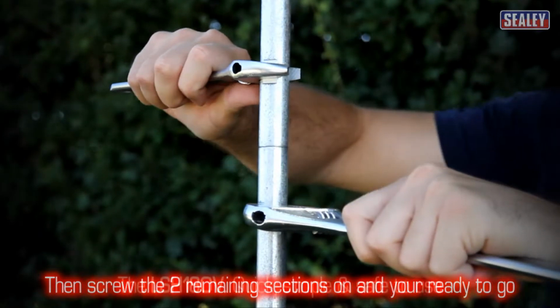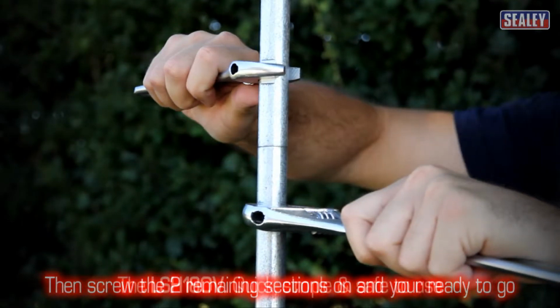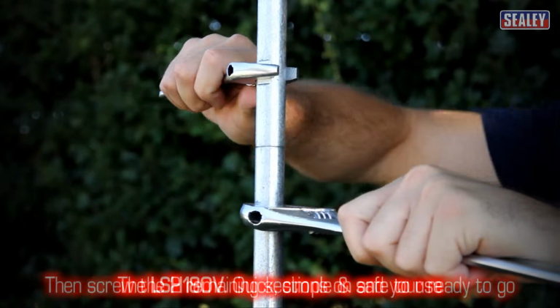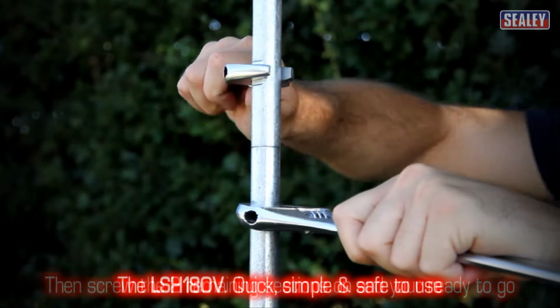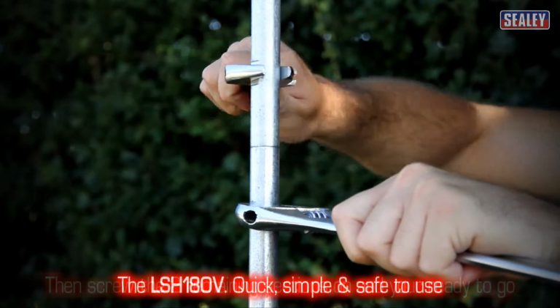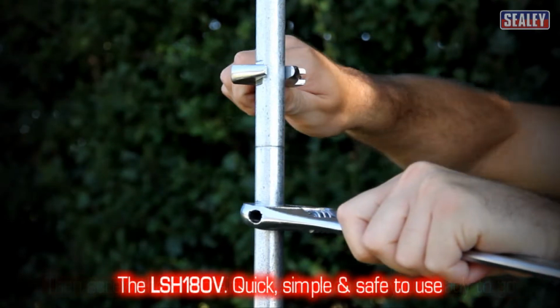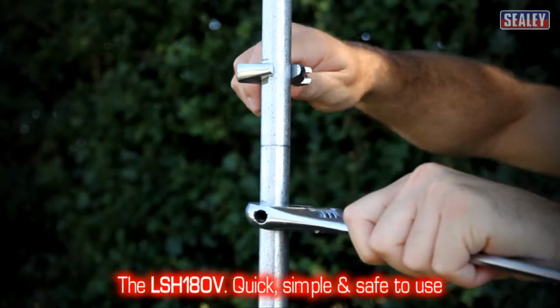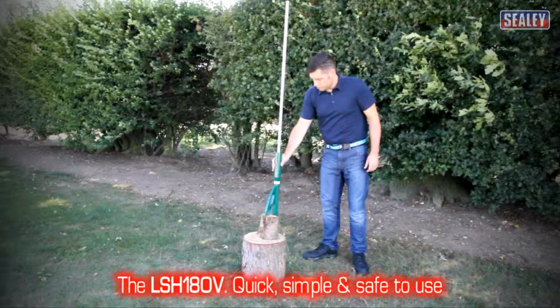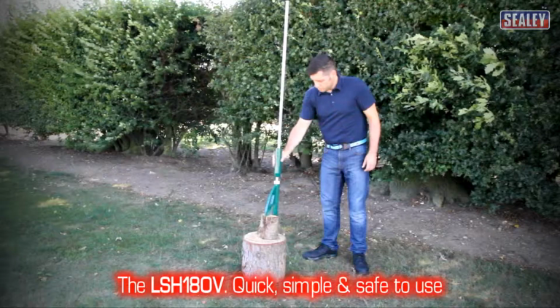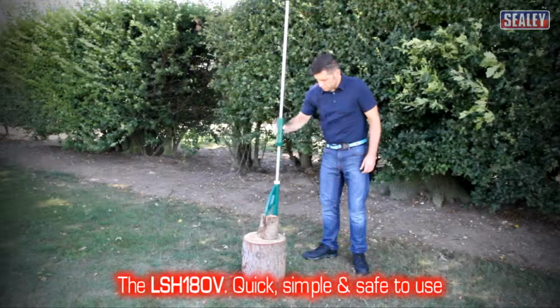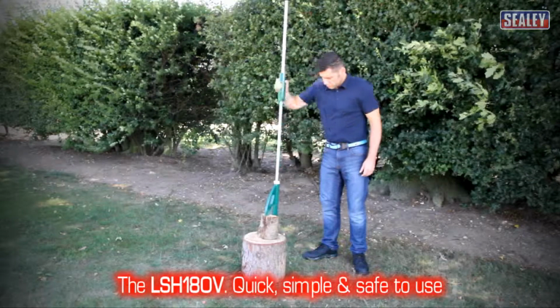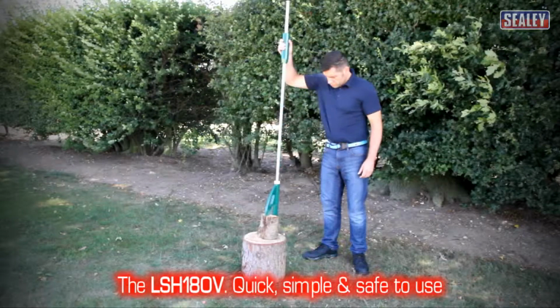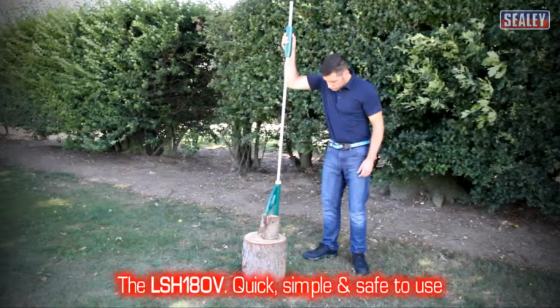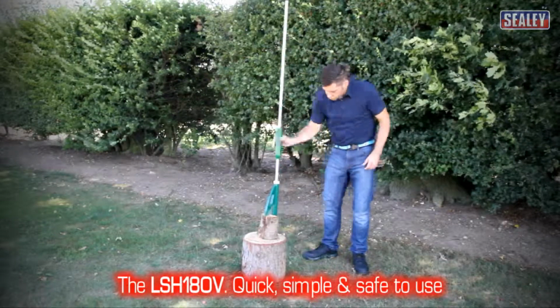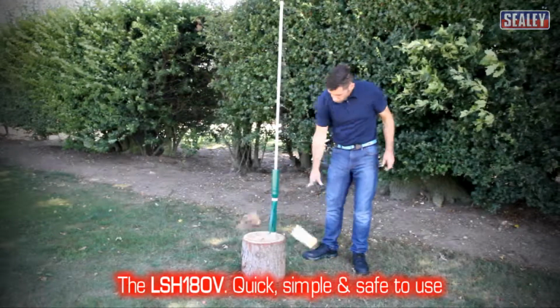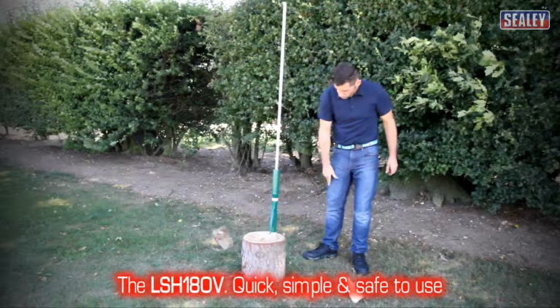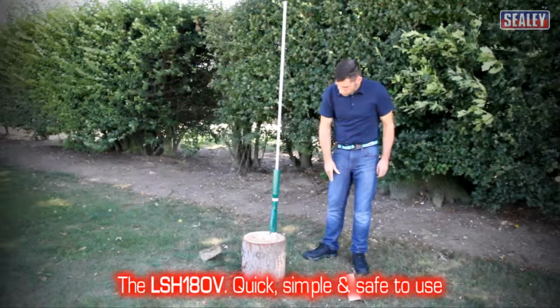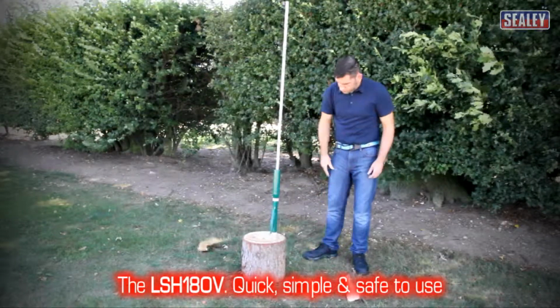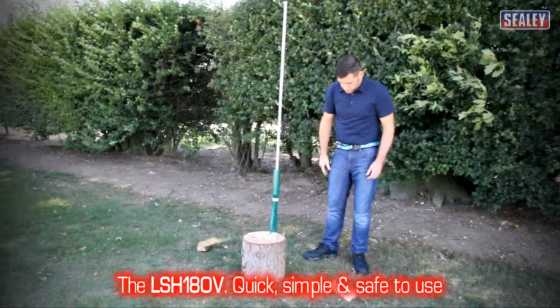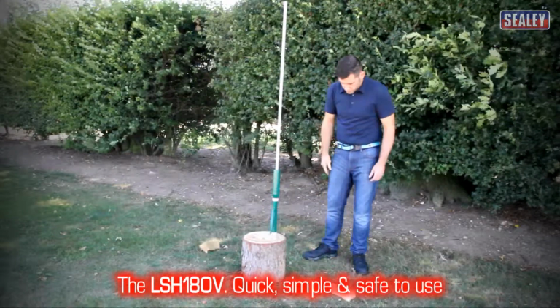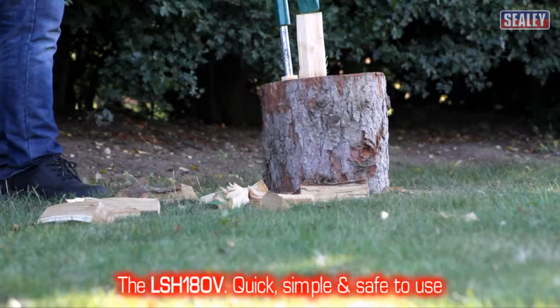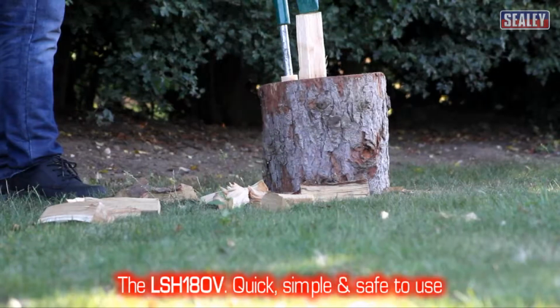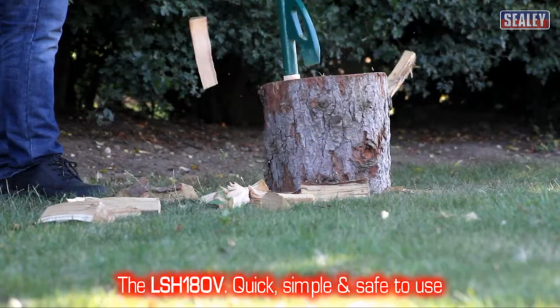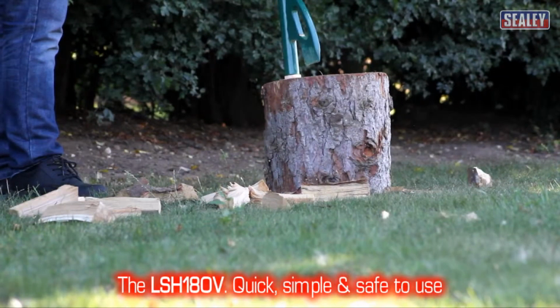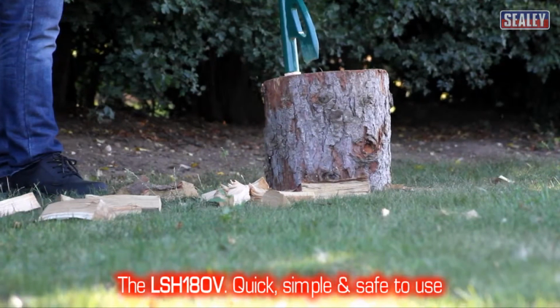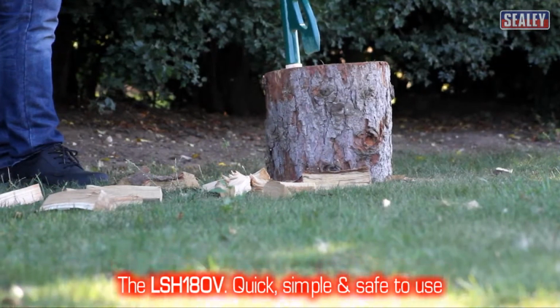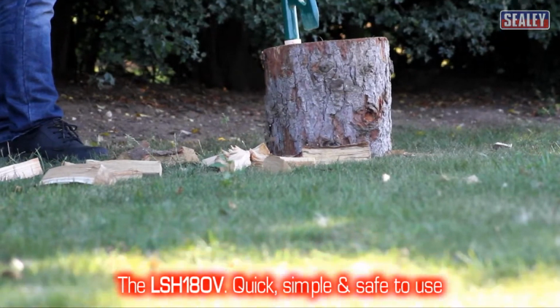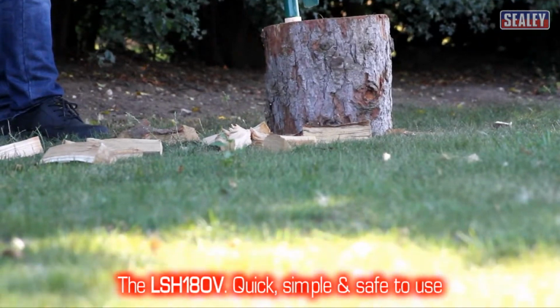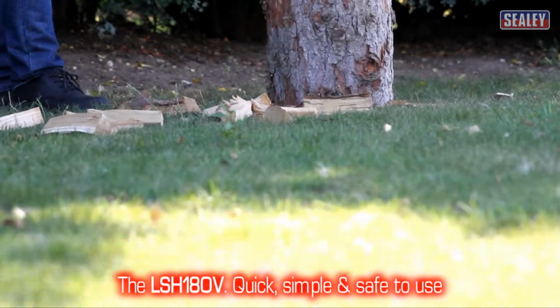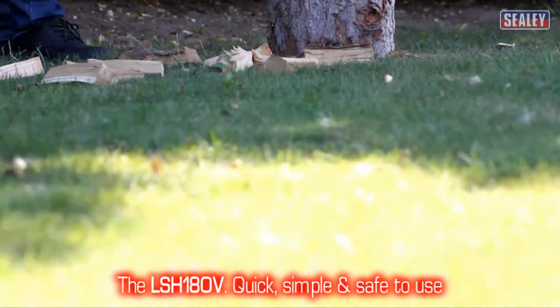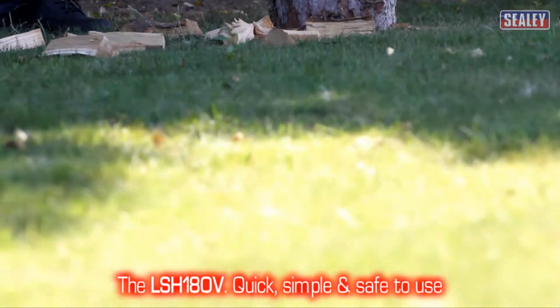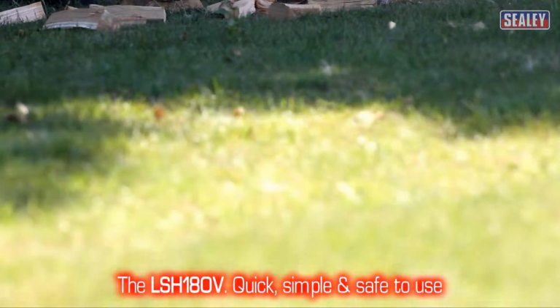The Sealy LSH180V — quick, simple and safe to use.